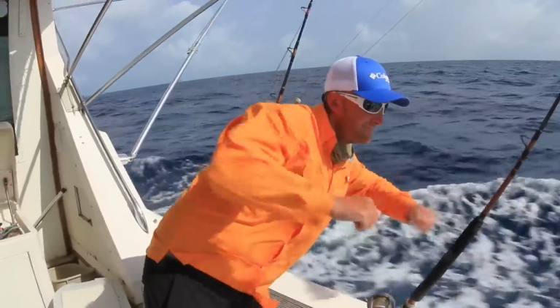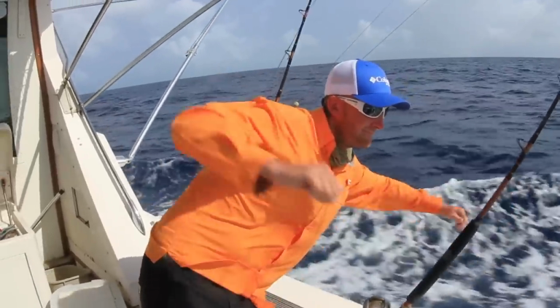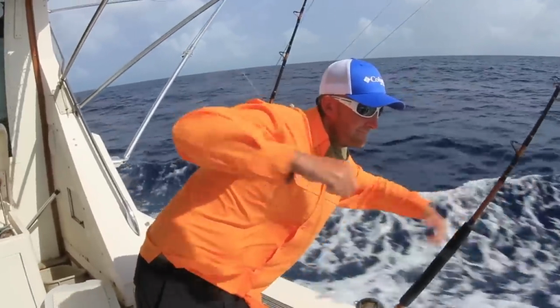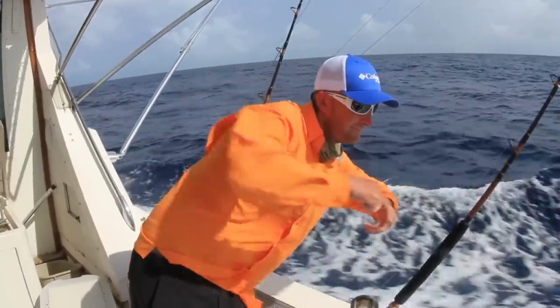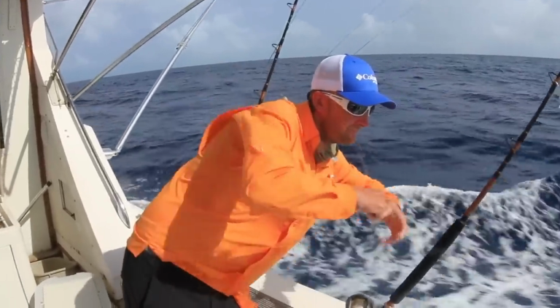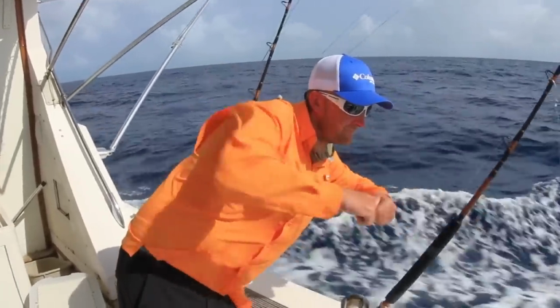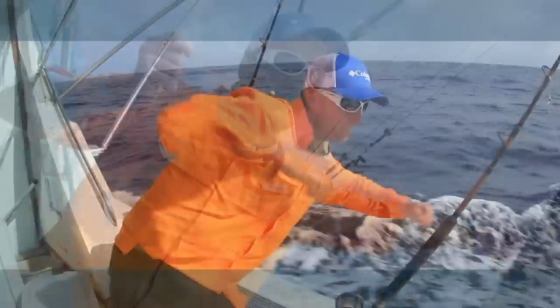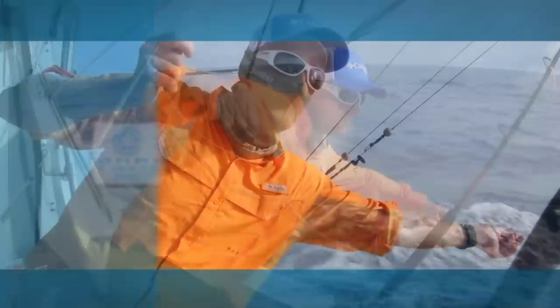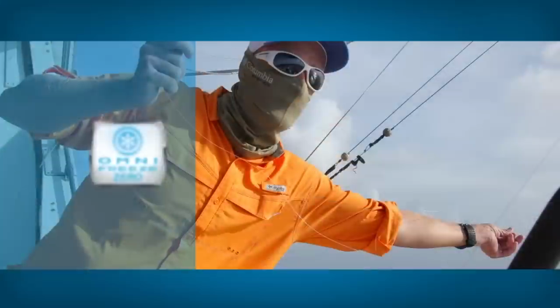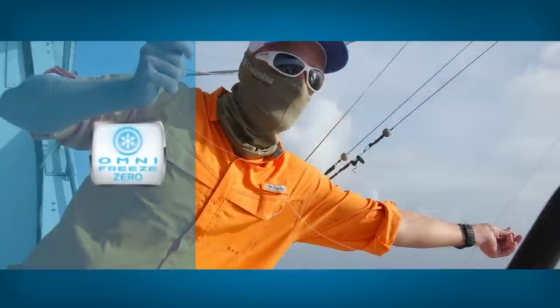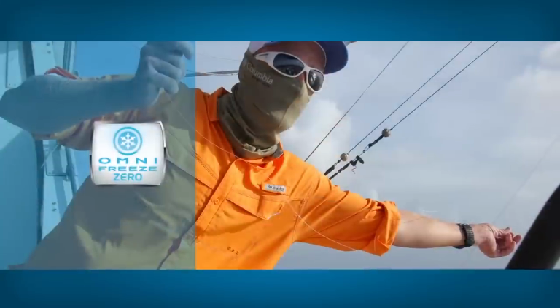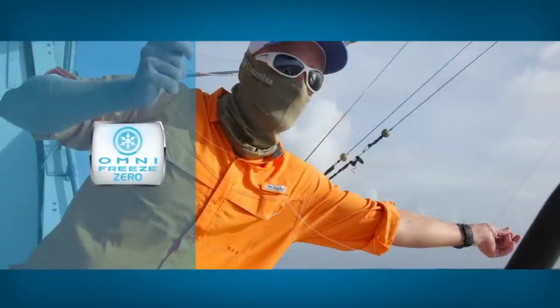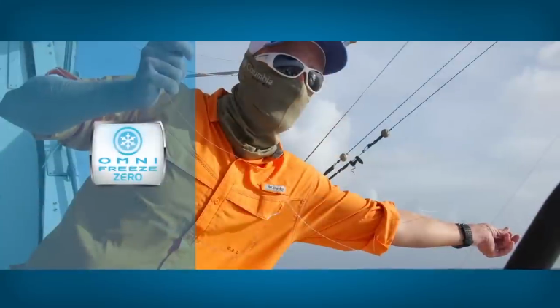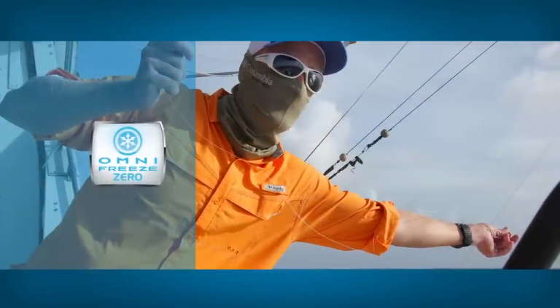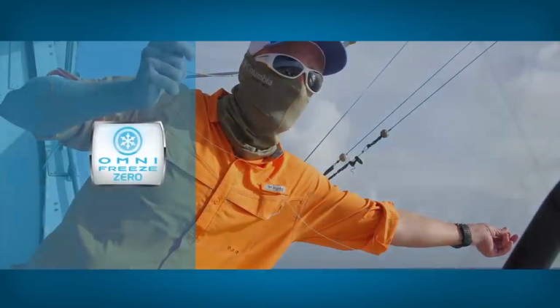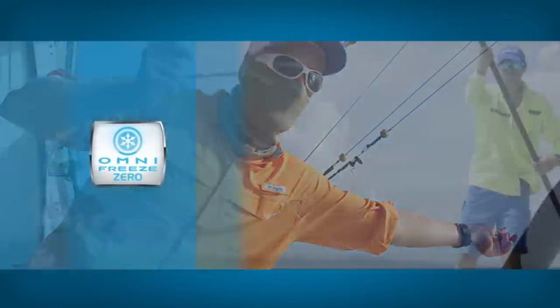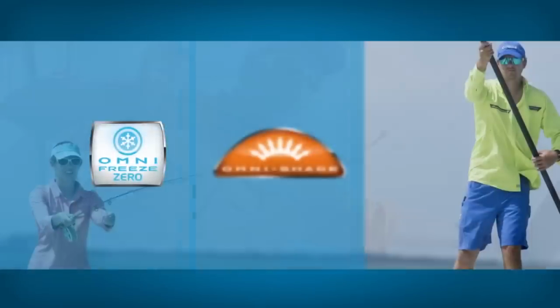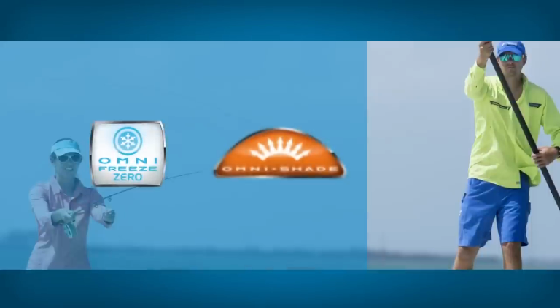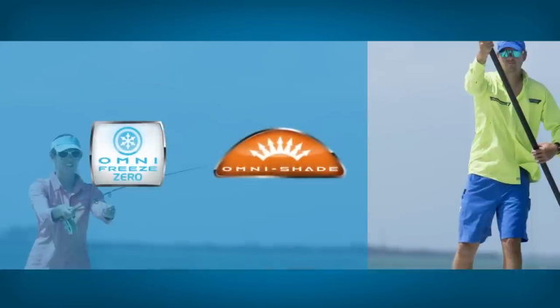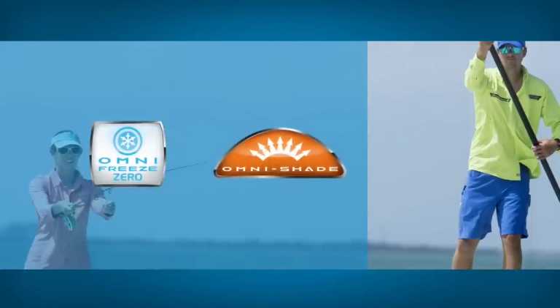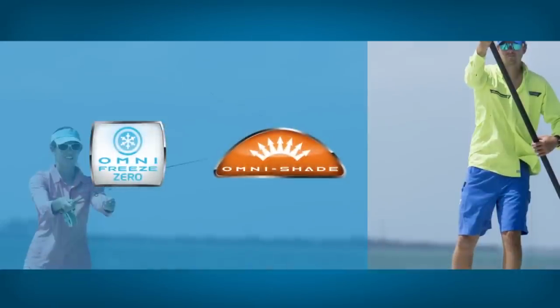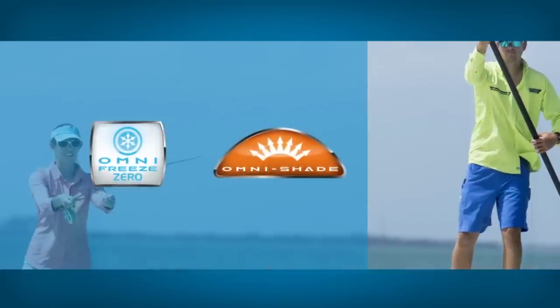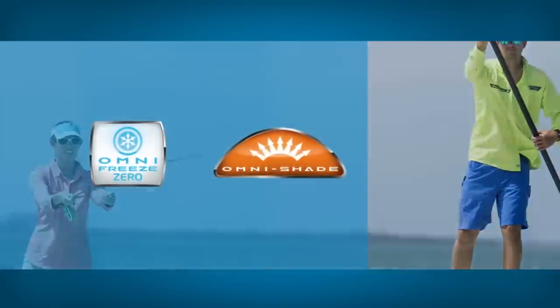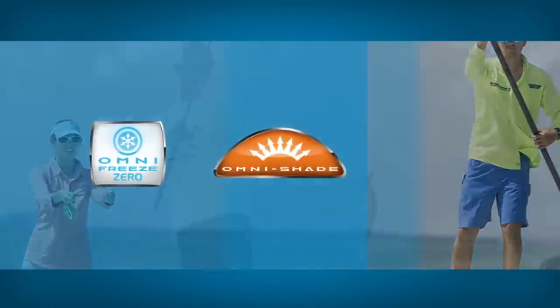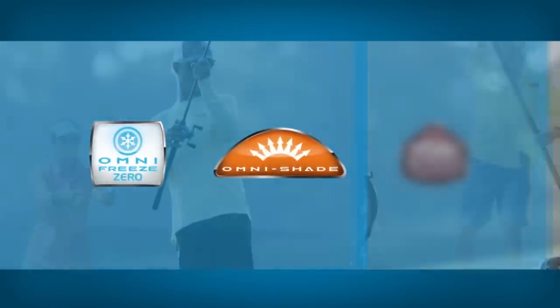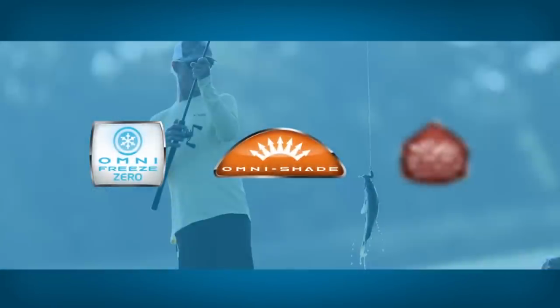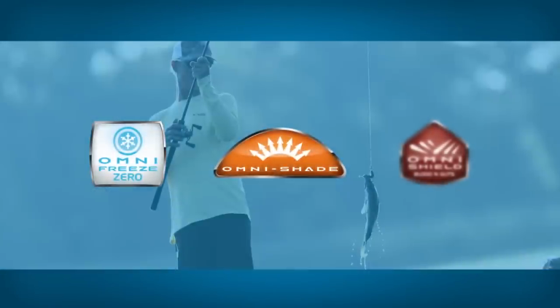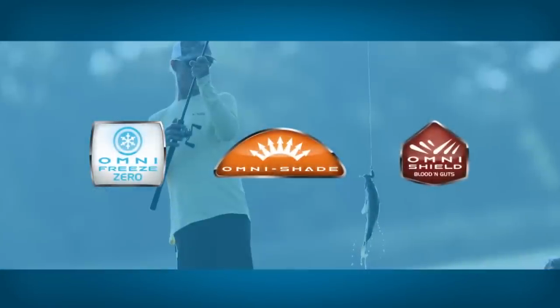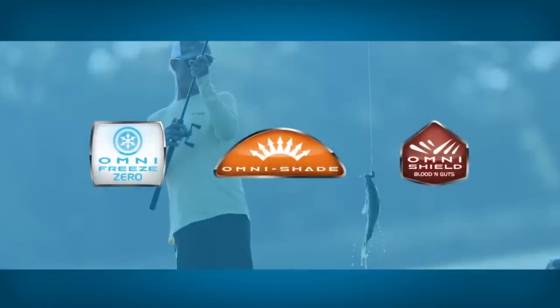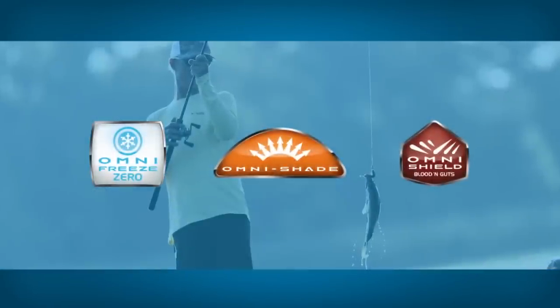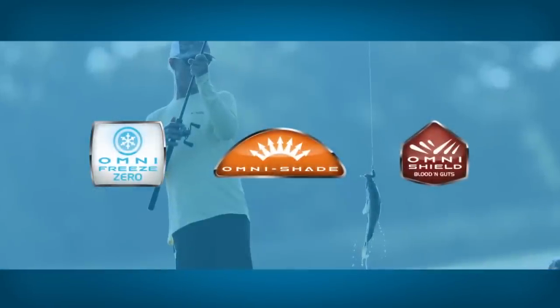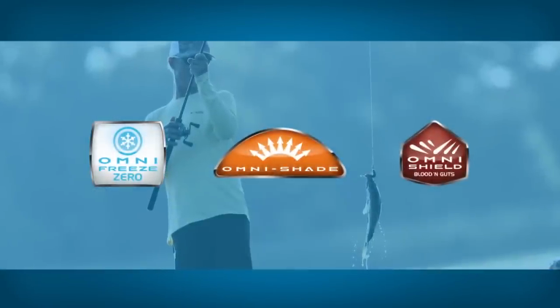To that end, we've put our most innovative technologies into the PFG line. Here are a few.